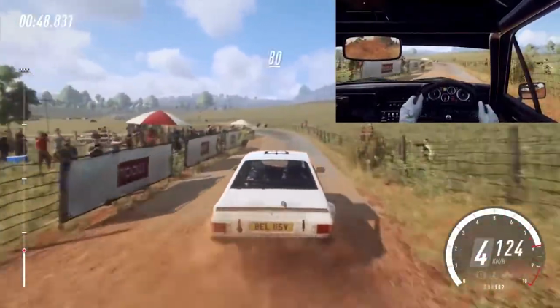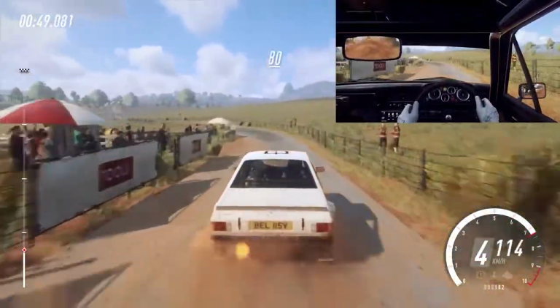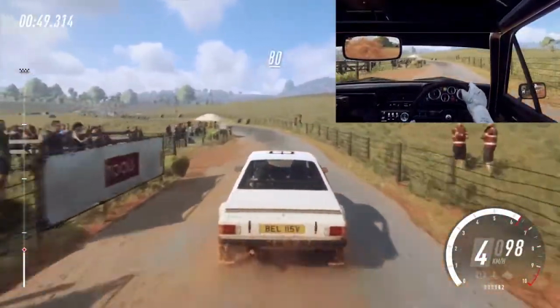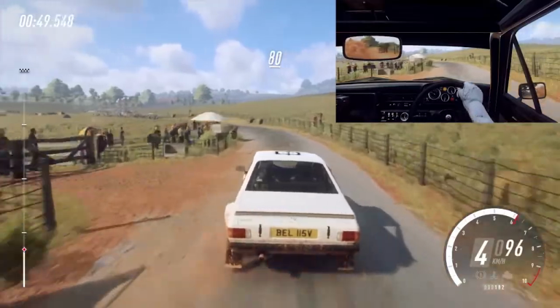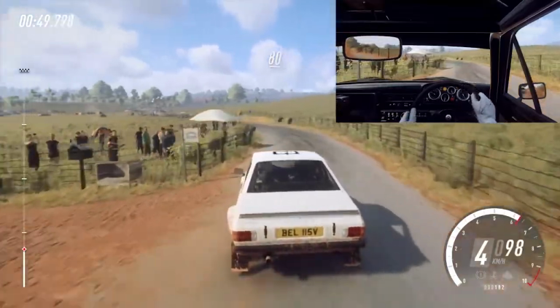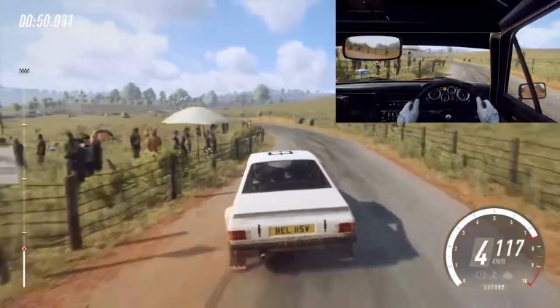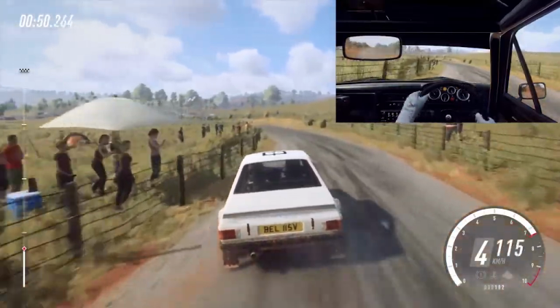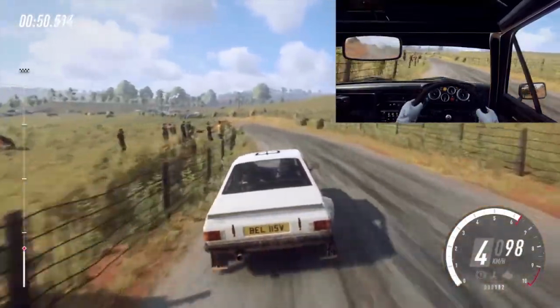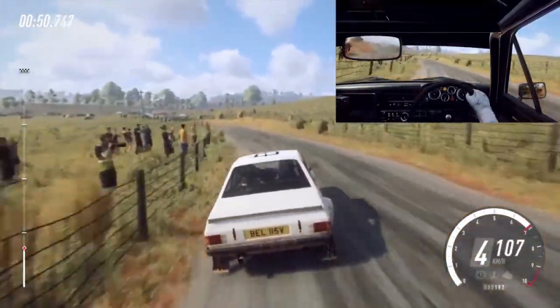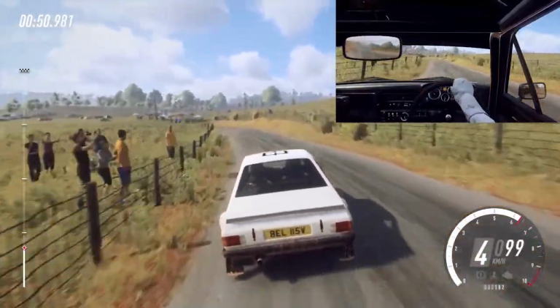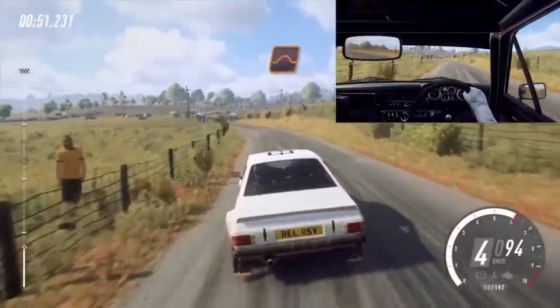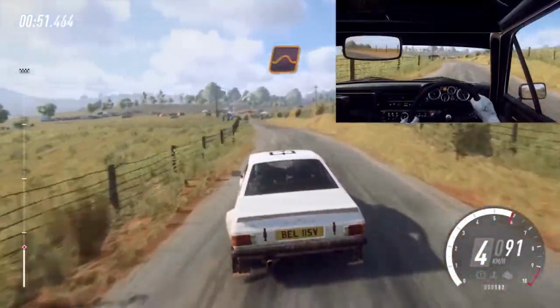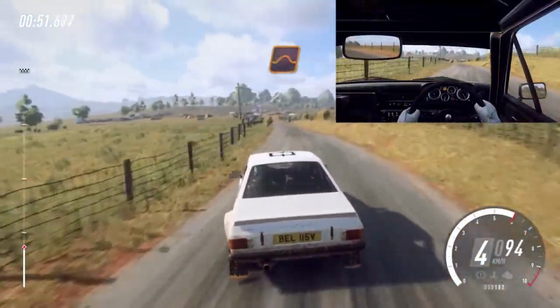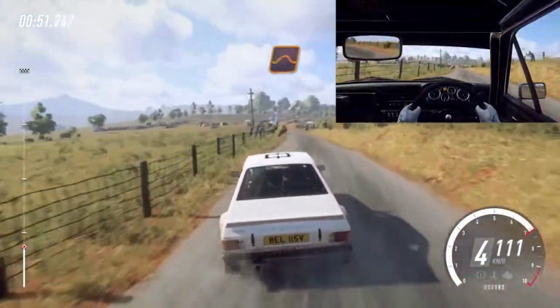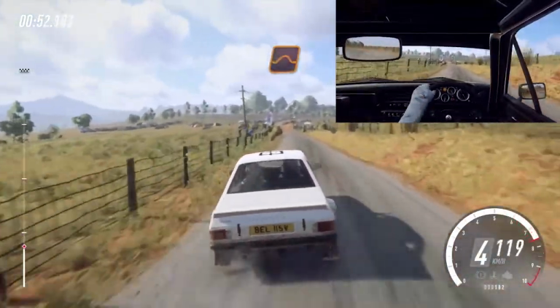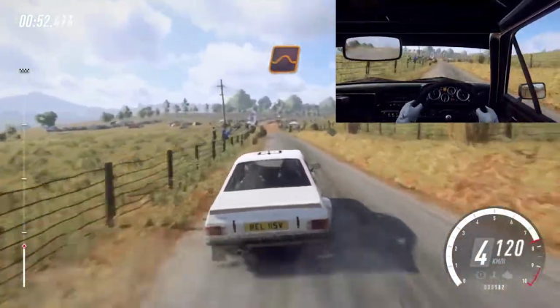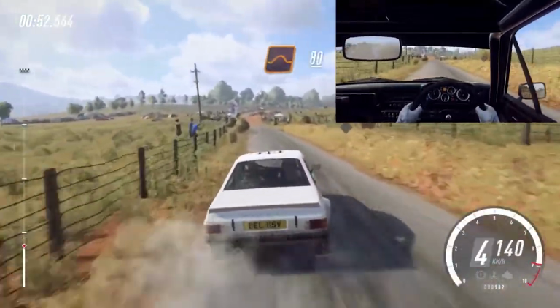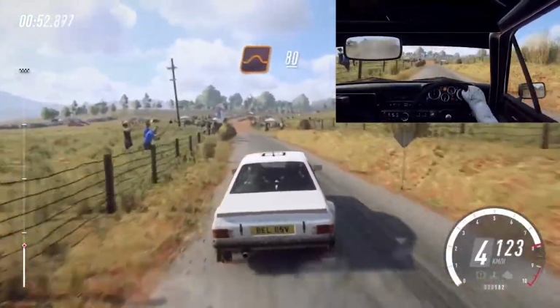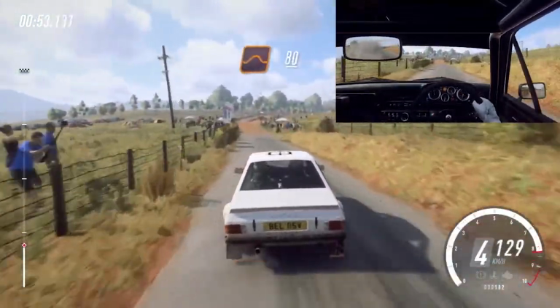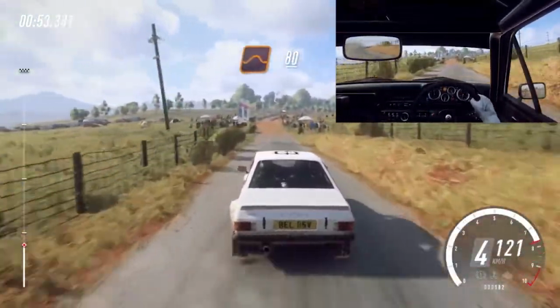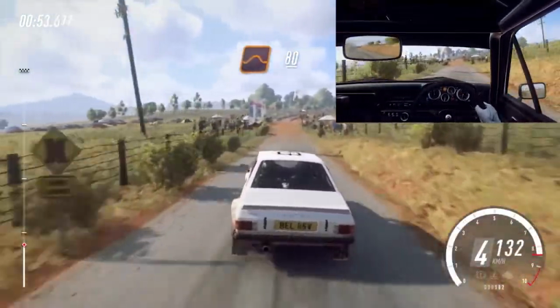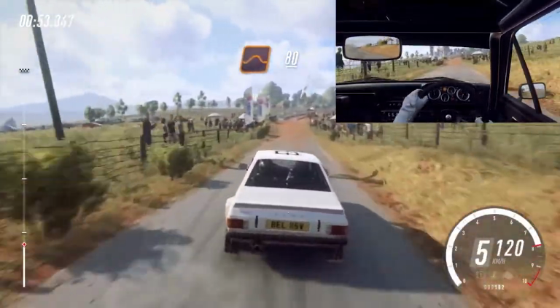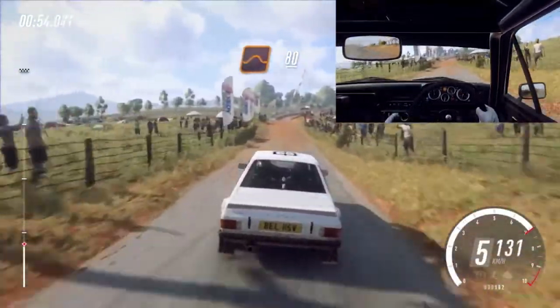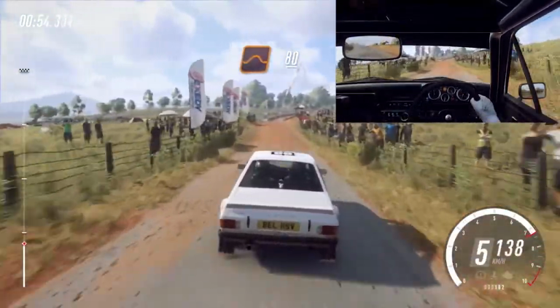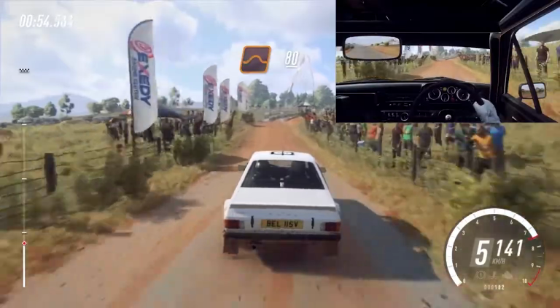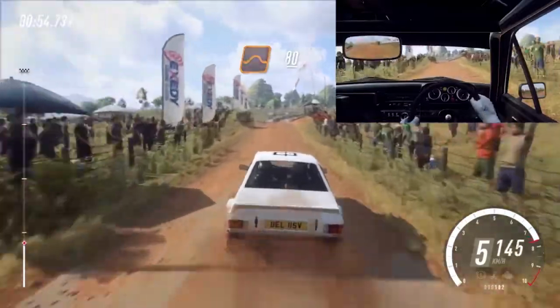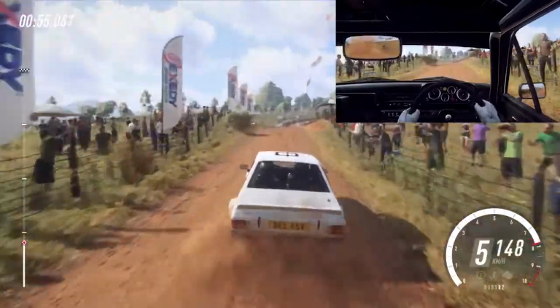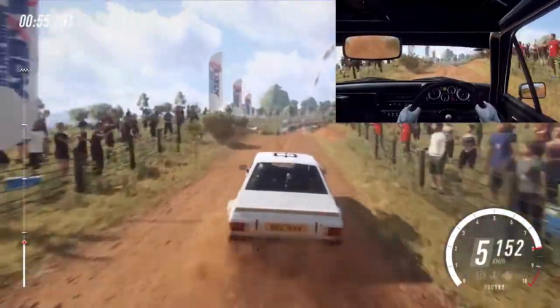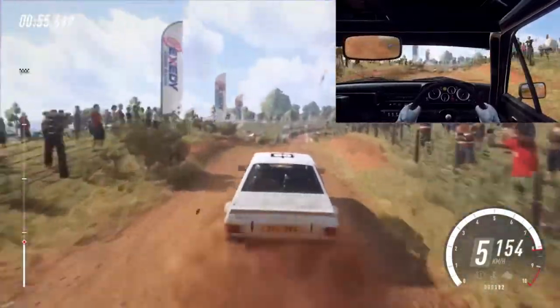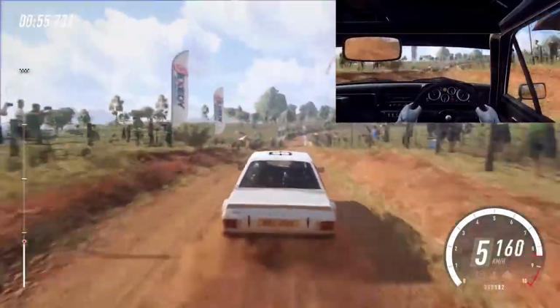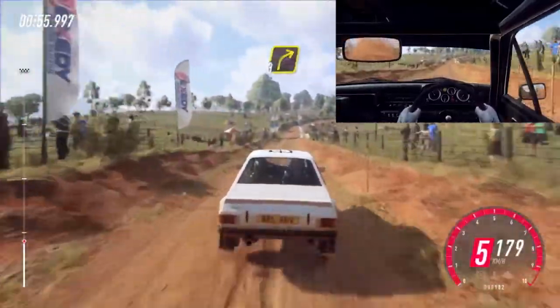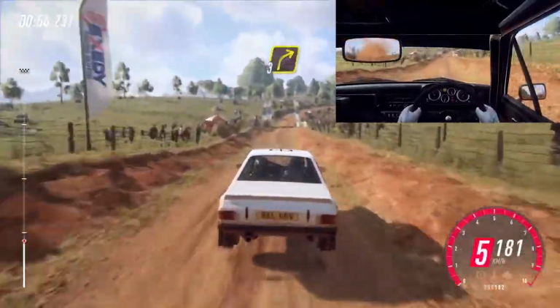80, gravel, flat middle of a jump. 80, grid, and three right long.